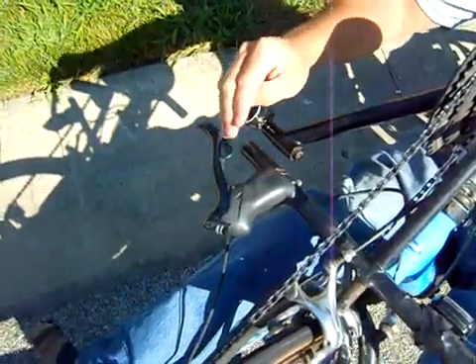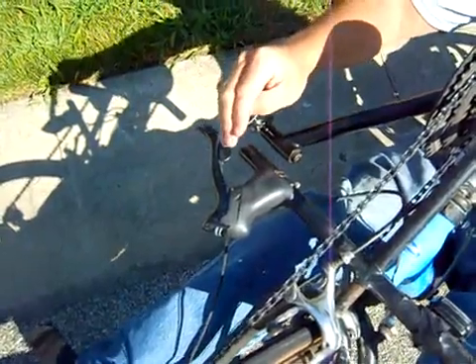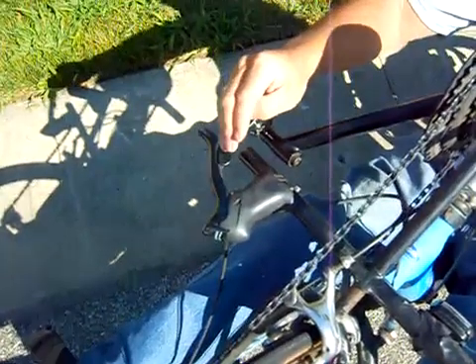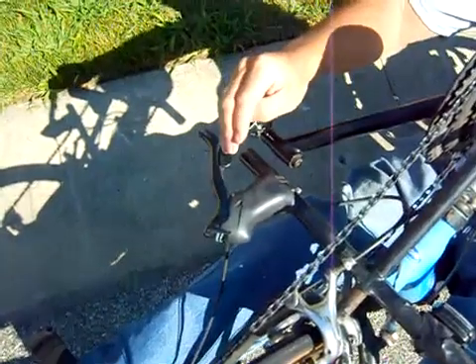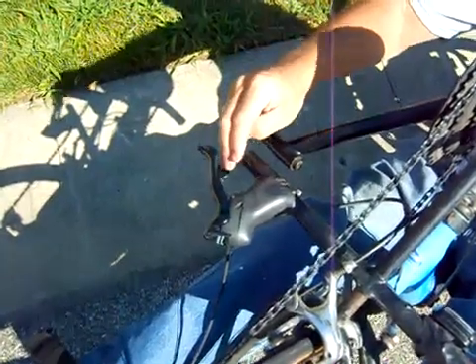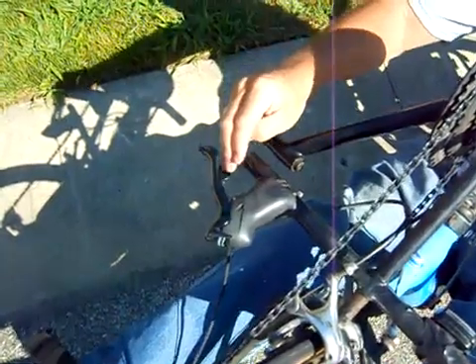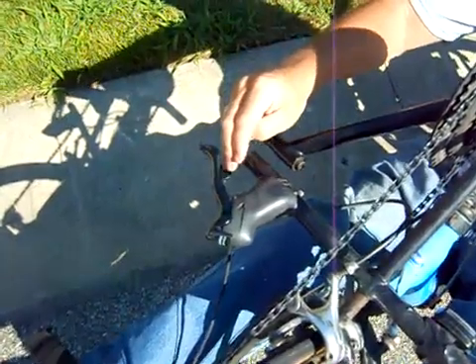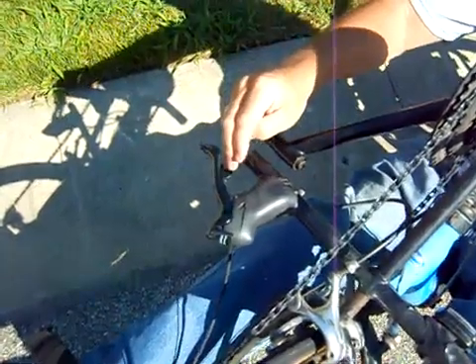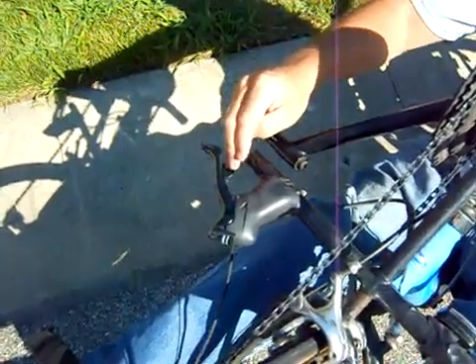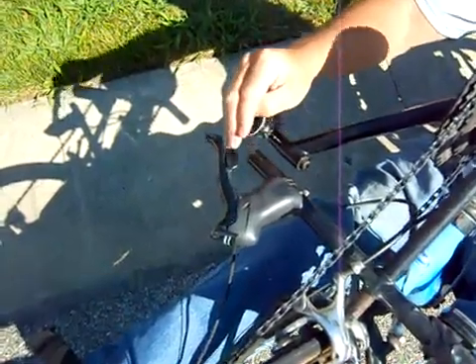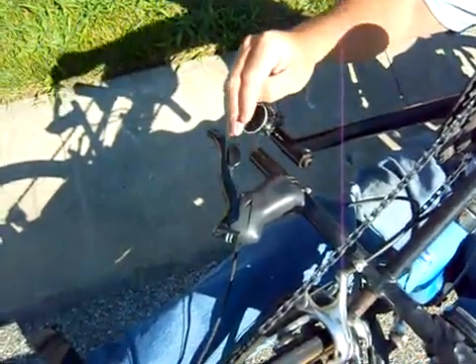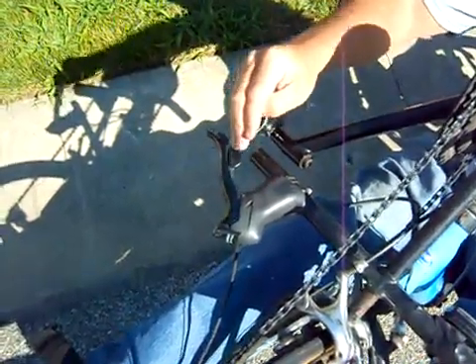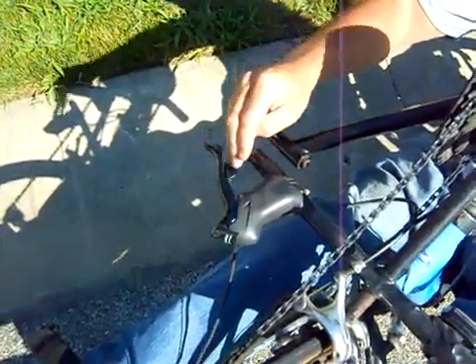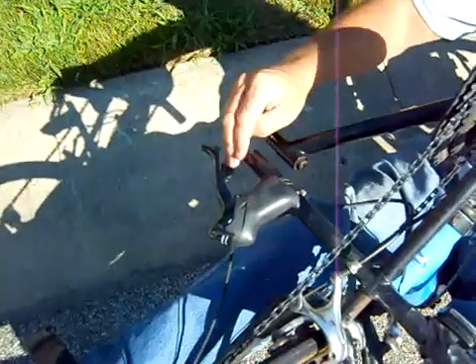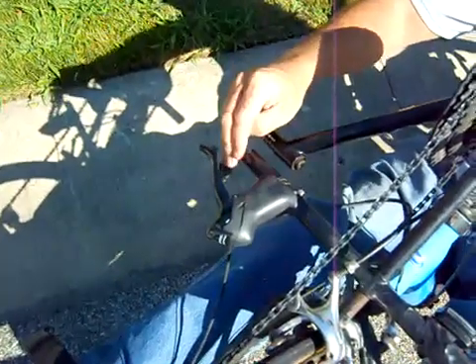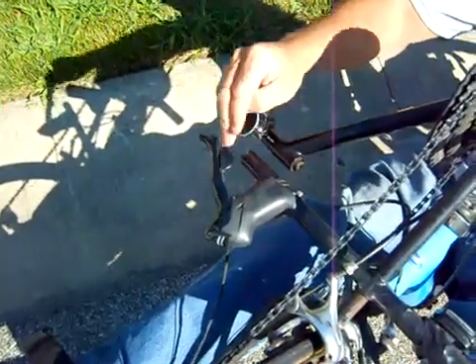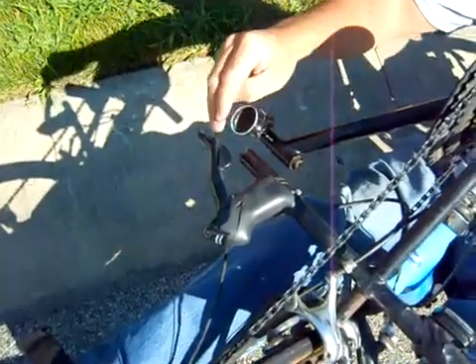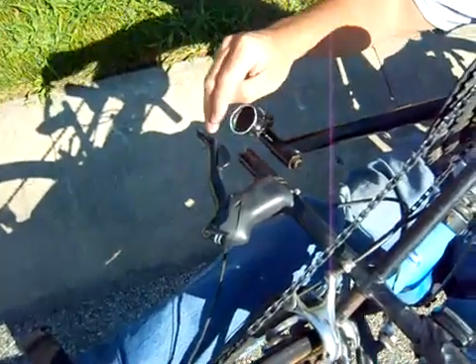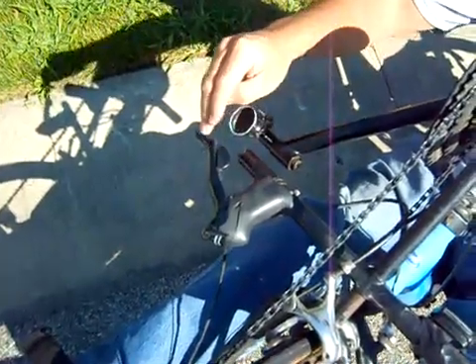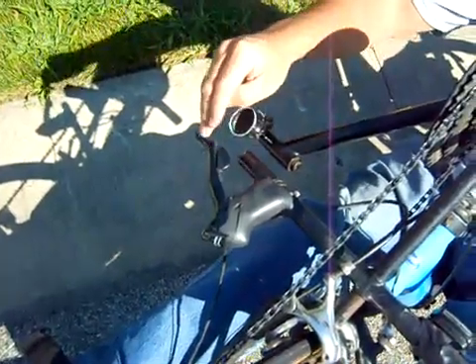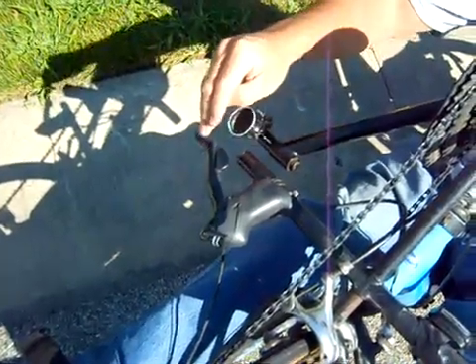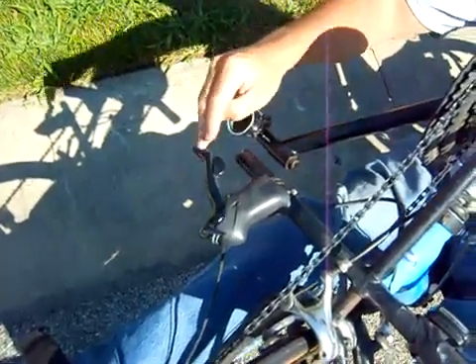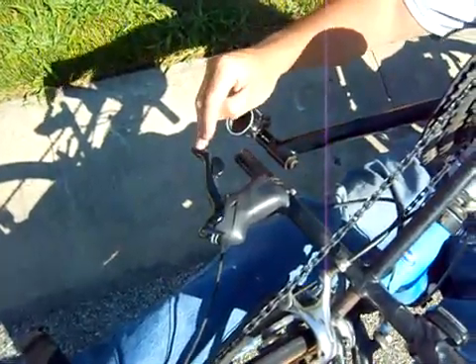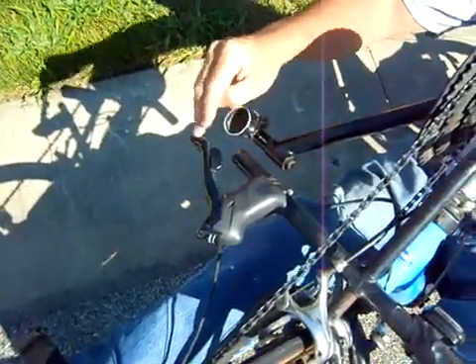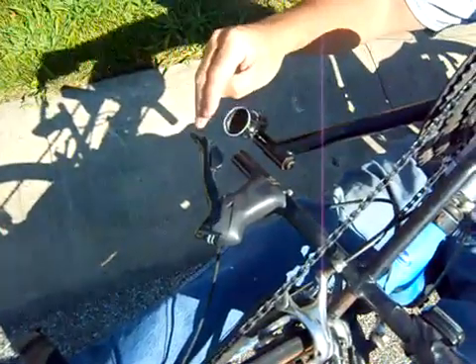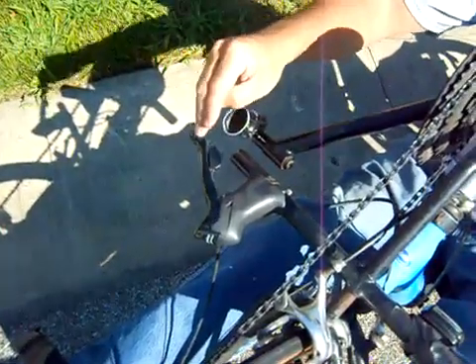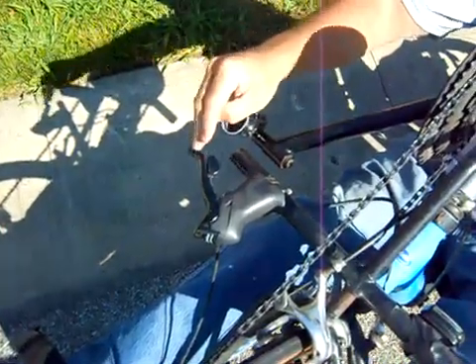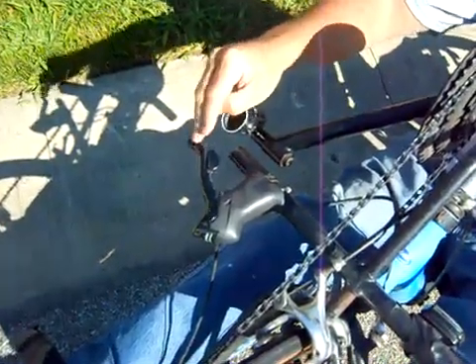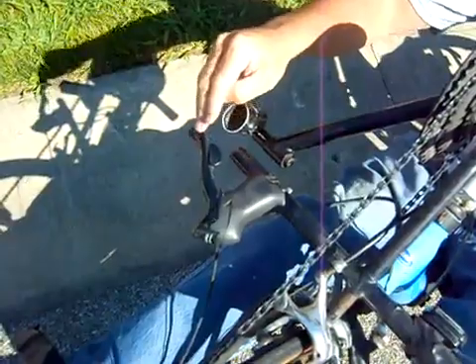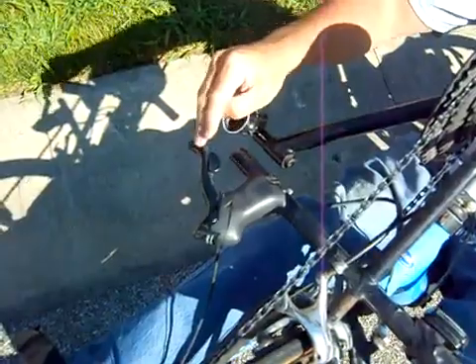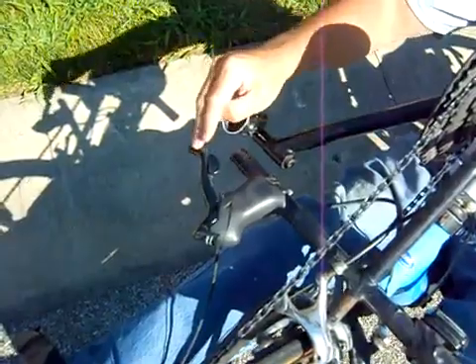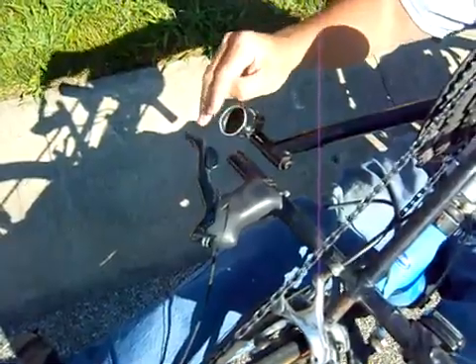There is a downshift — you push the small lever here. You upshift by pushing the larger lever.